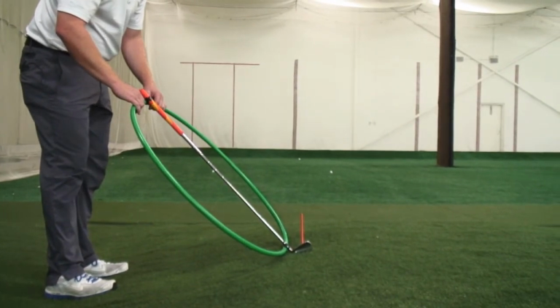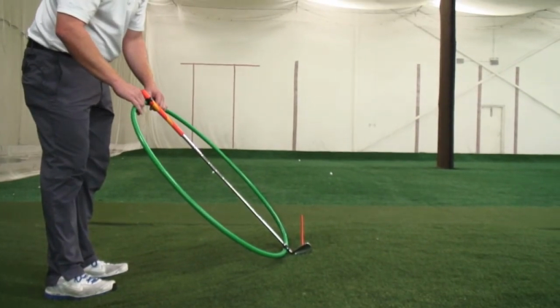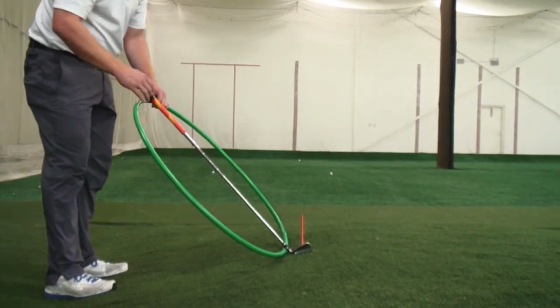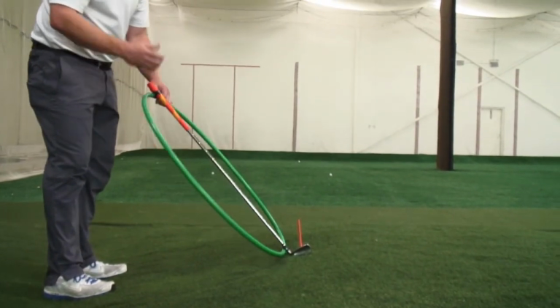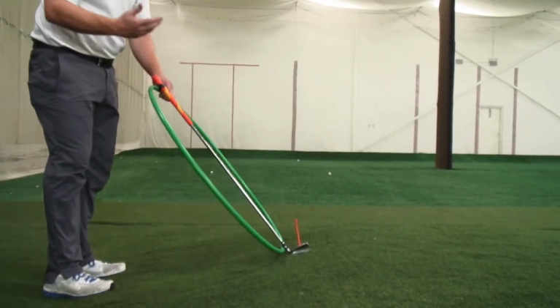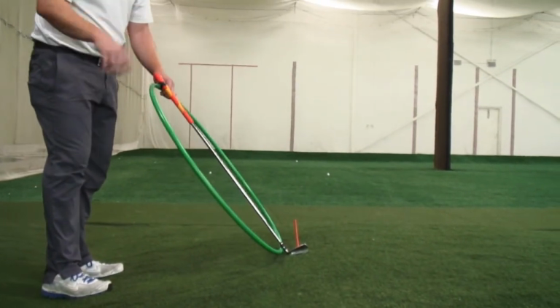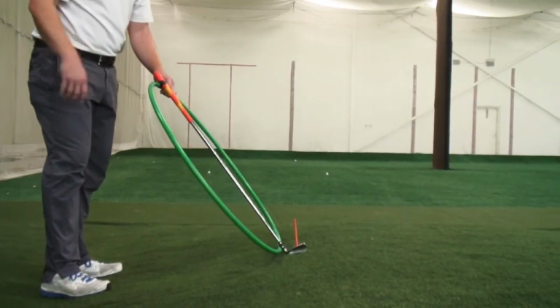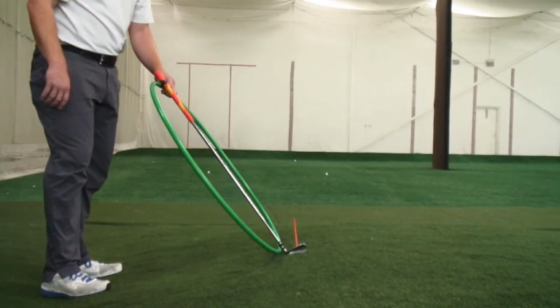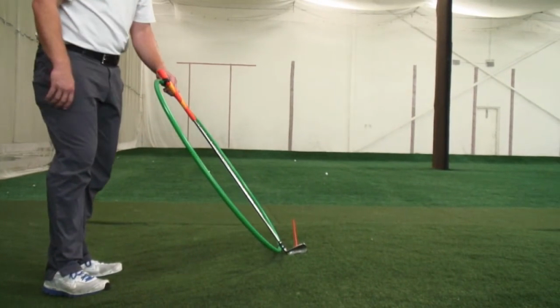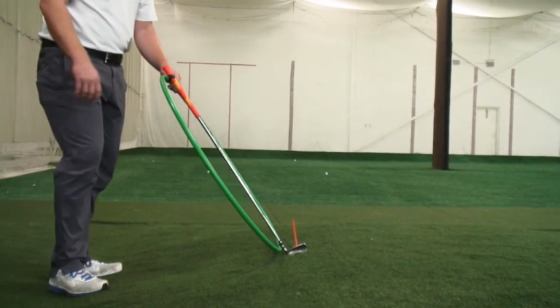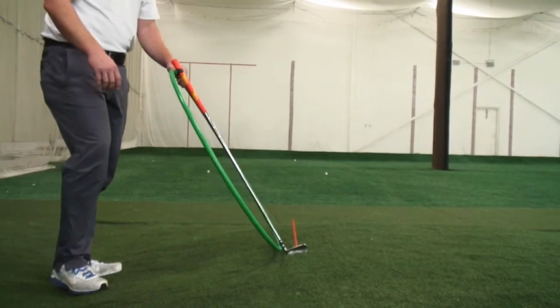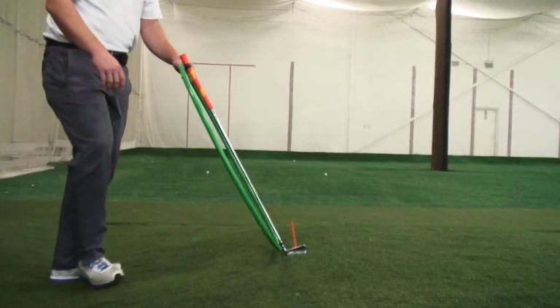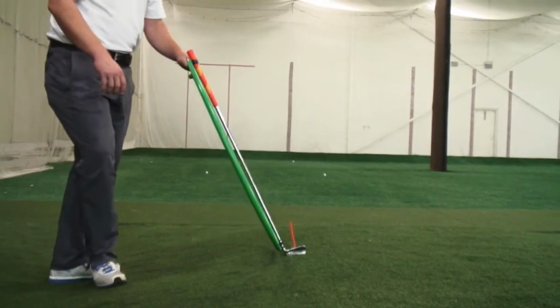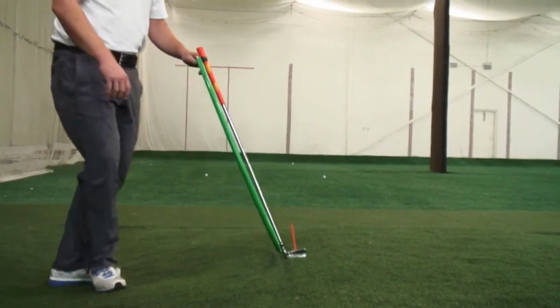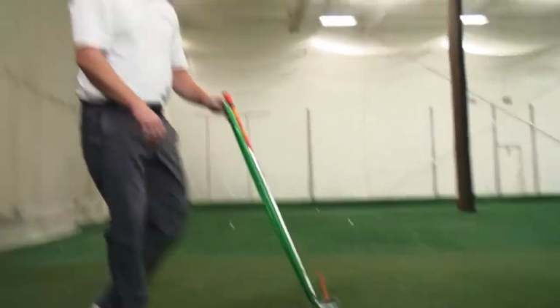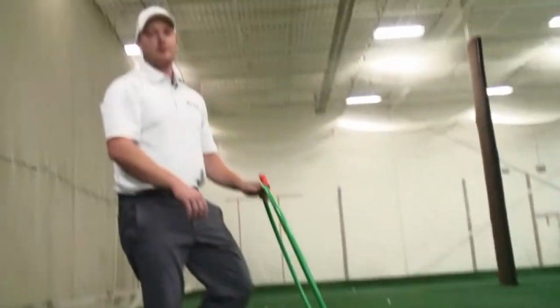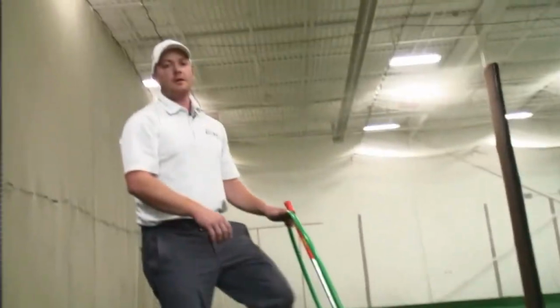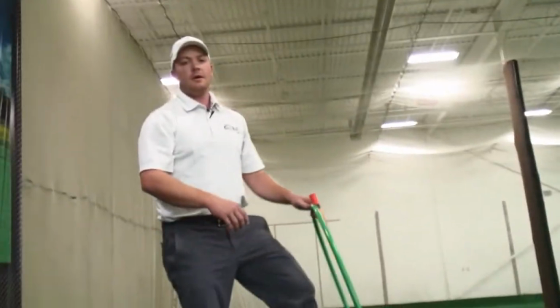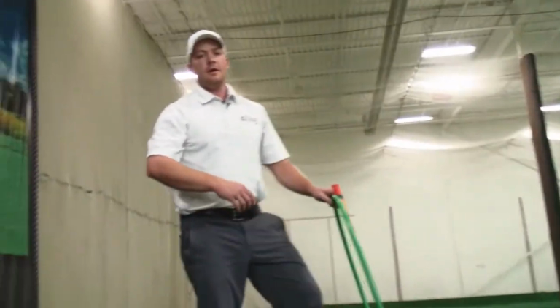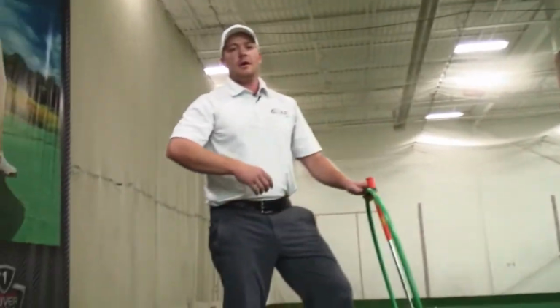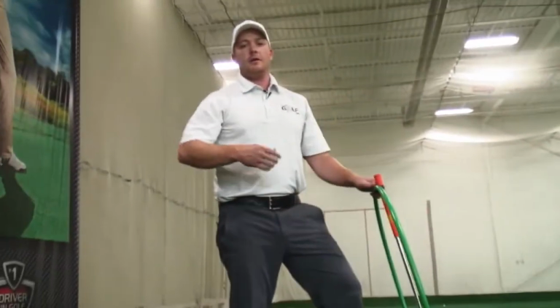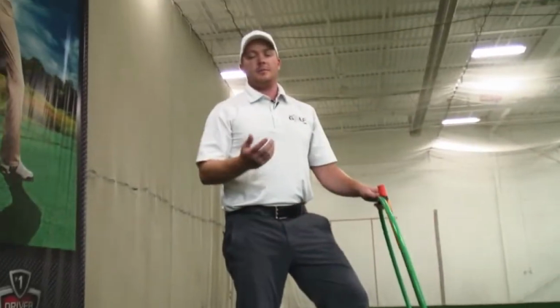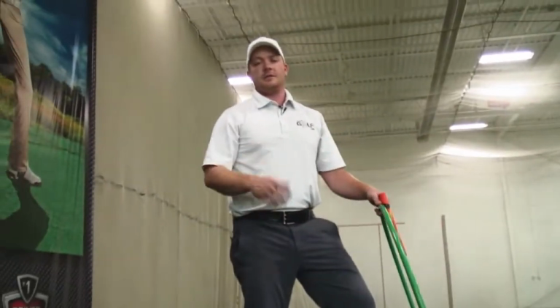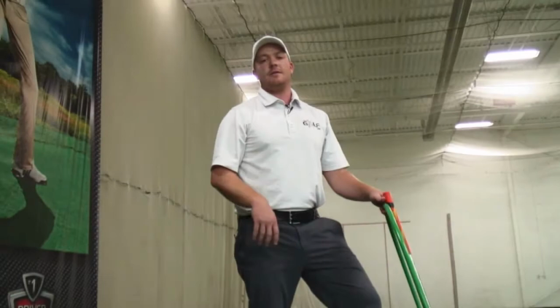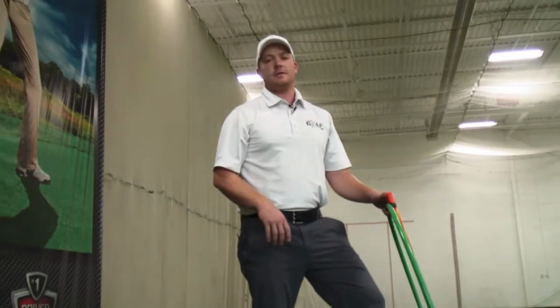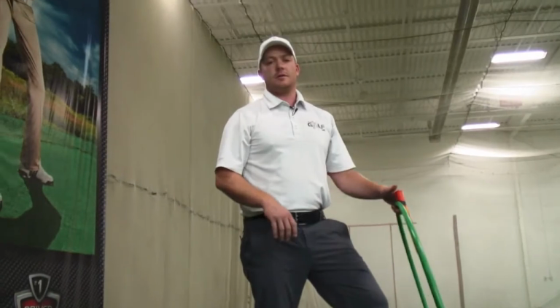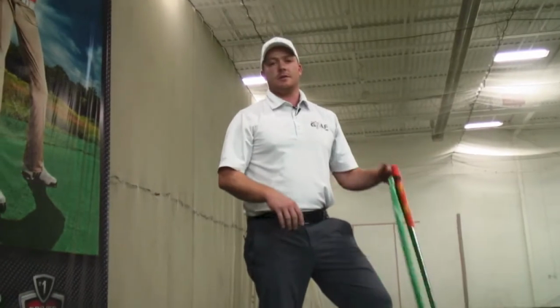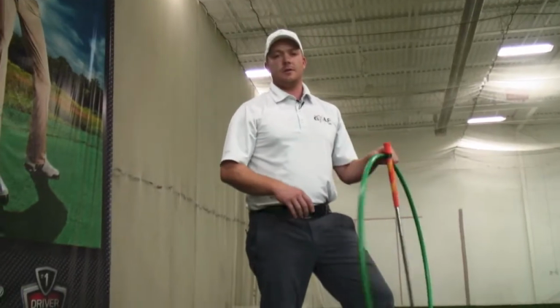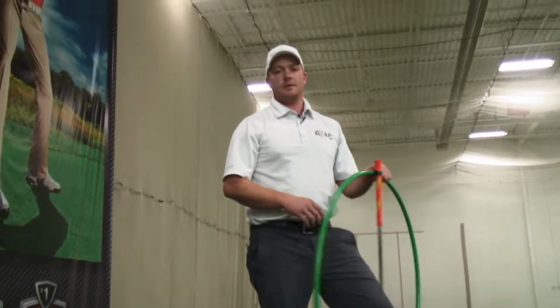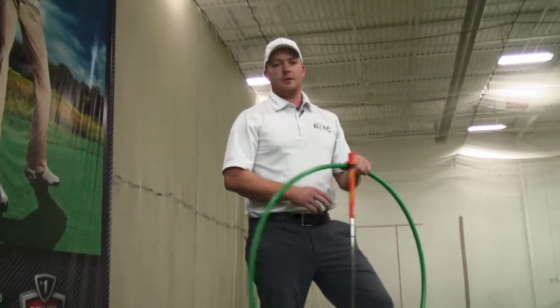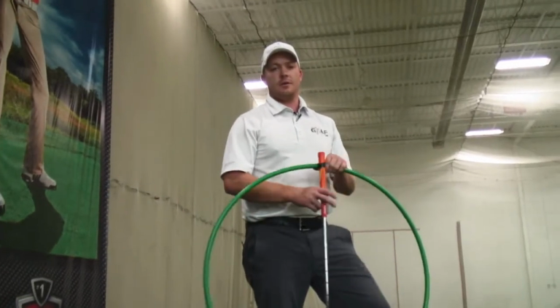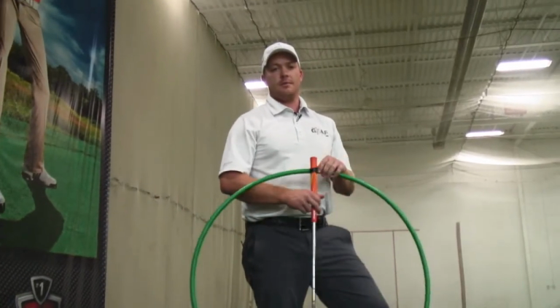Come on in and apply these simple concepts this winter, and you'll be saving strokes on the course in no time.